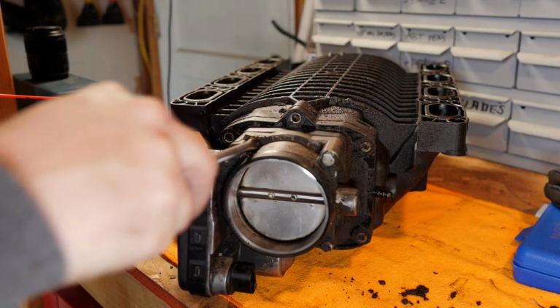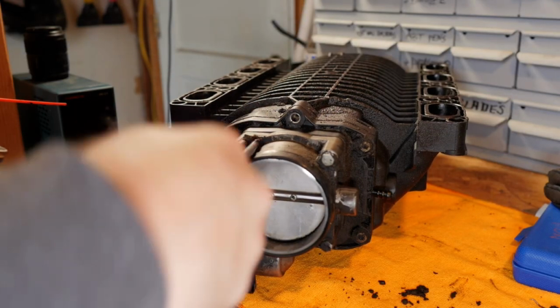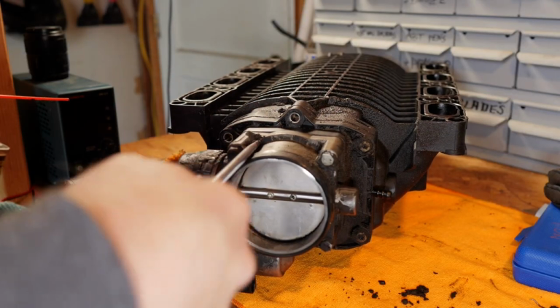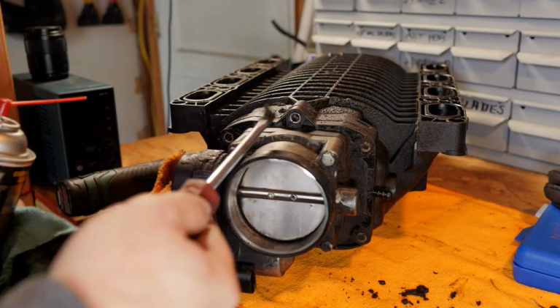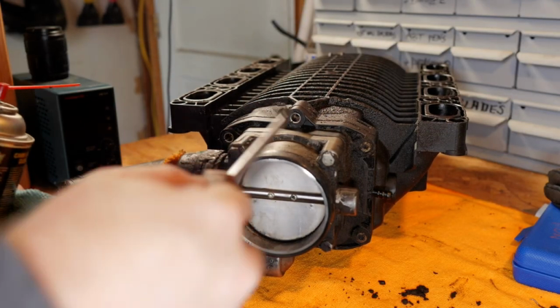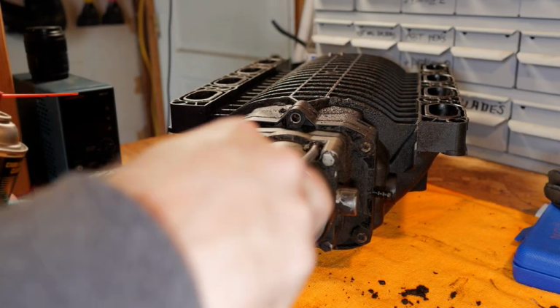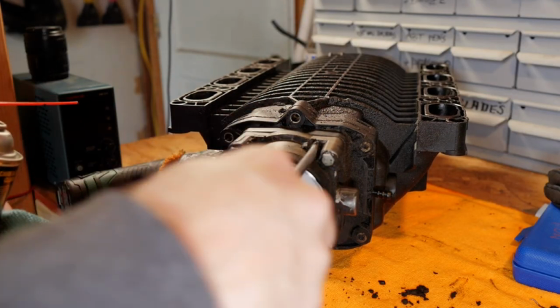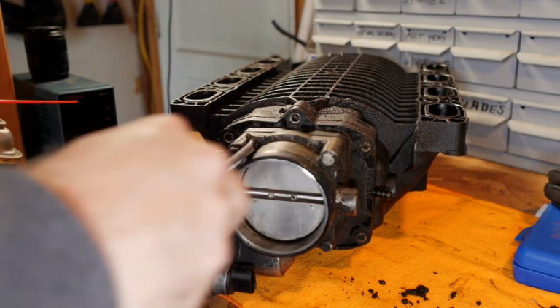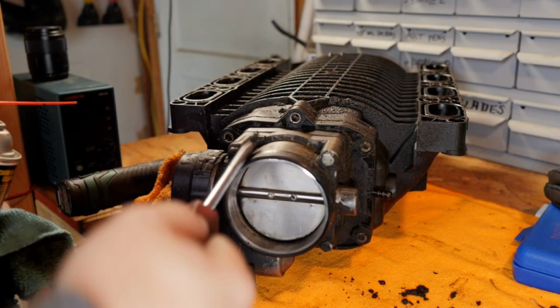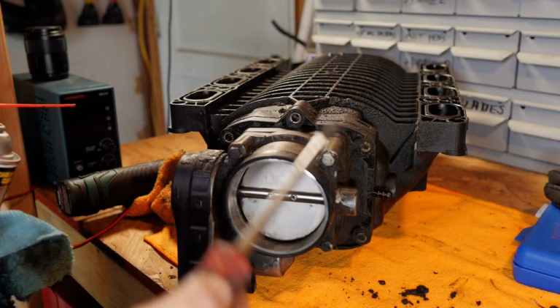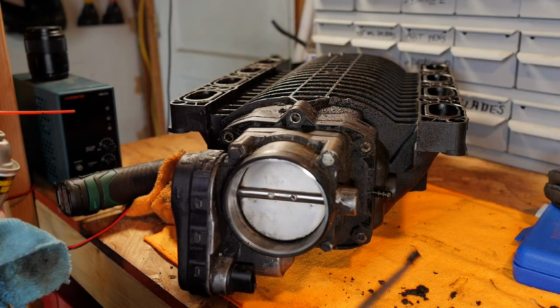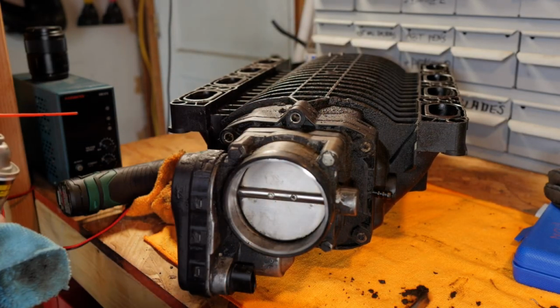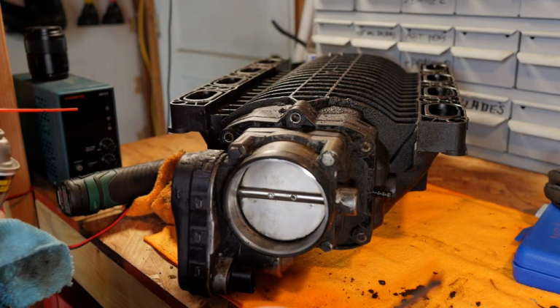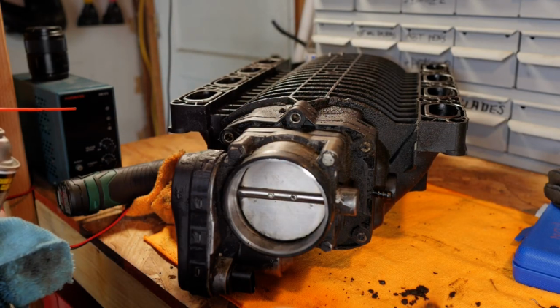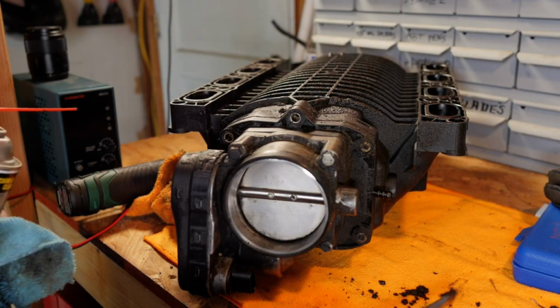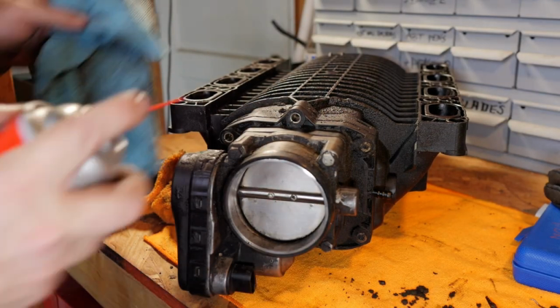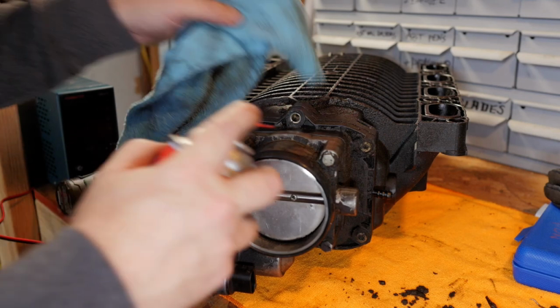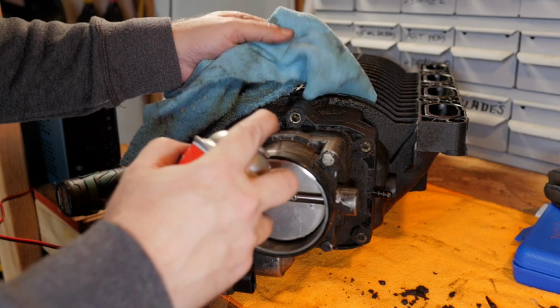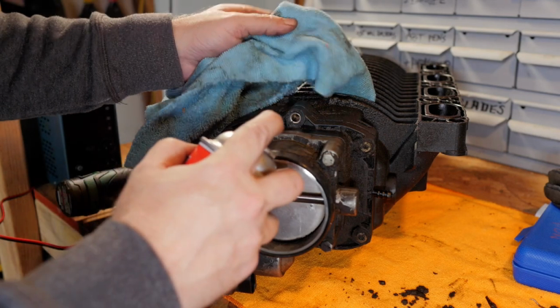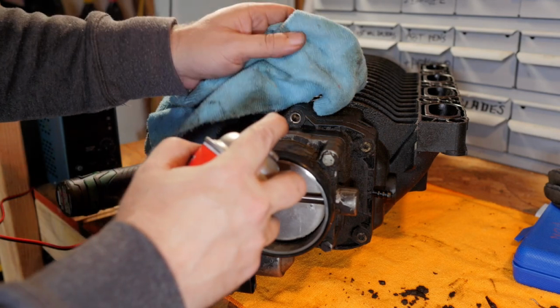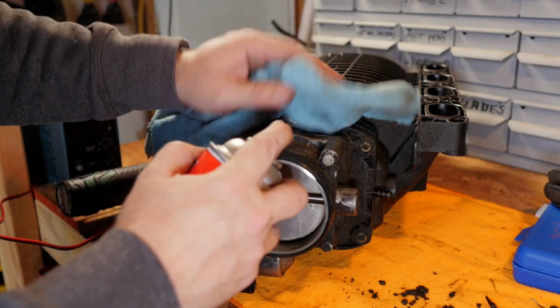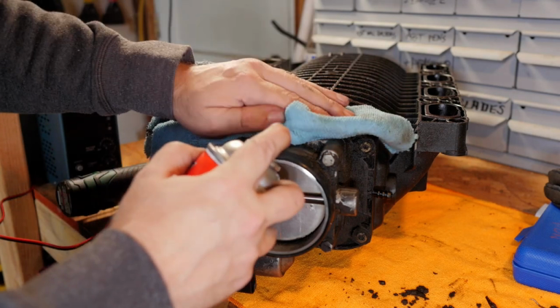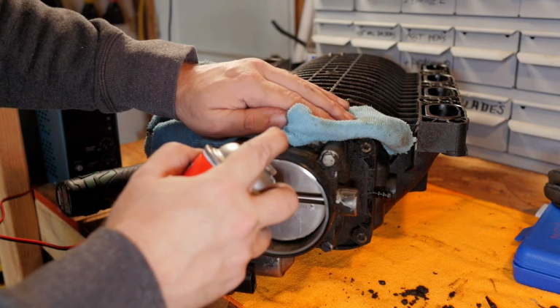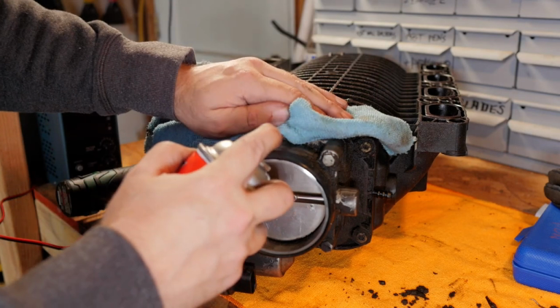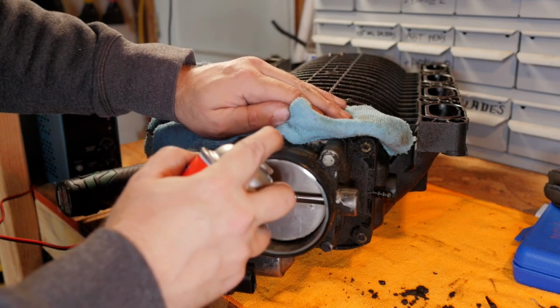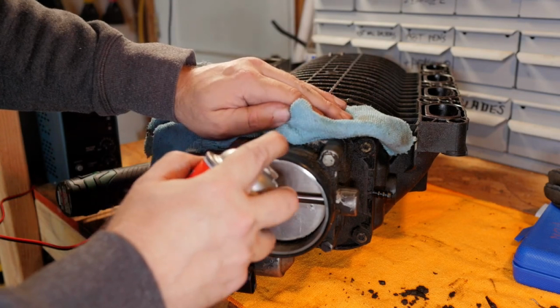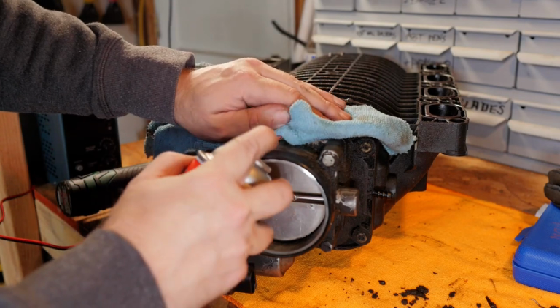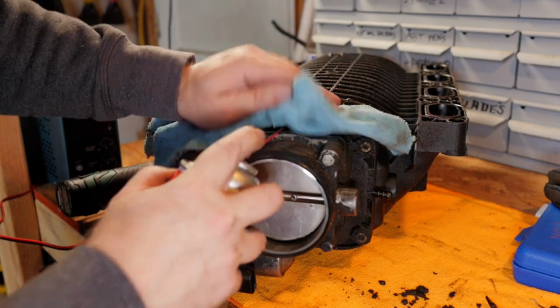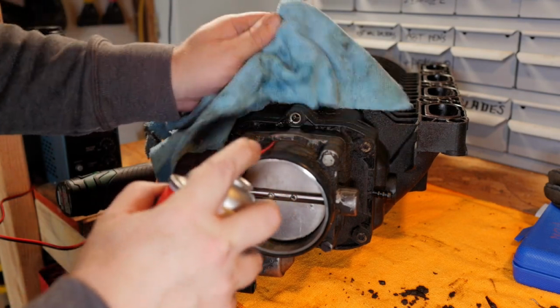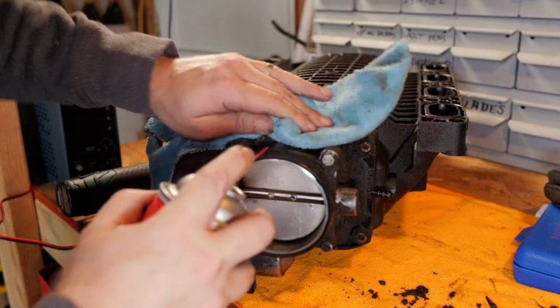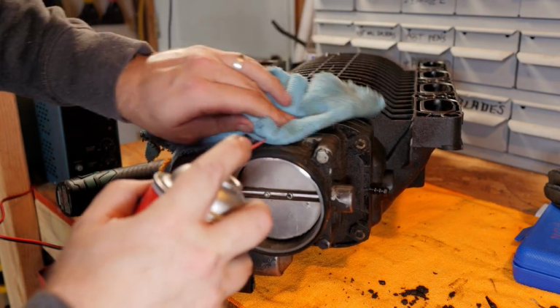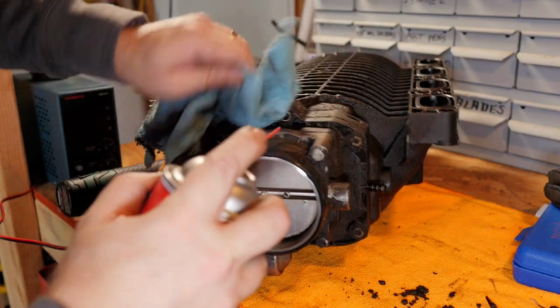Now I'm removing the intake gaskets to inspect them for oil getting into the intakes as well. We already saw some oil on the block from in between the gaskets, so it's not surprising to find some here. Even though it's just a very light coating, I'm really glad we're changing these out now. I also need to clean off some caked-on gunk from the throttle body so I can remove it and the adapter plate.